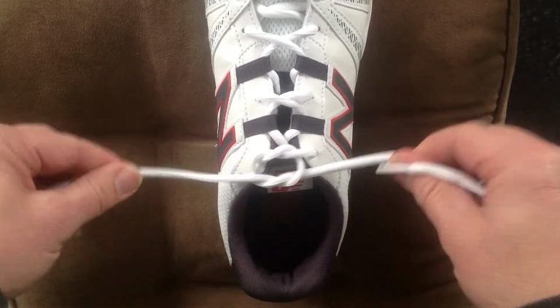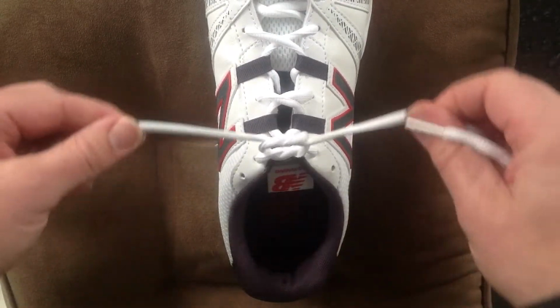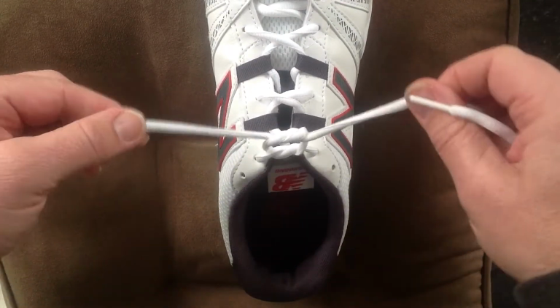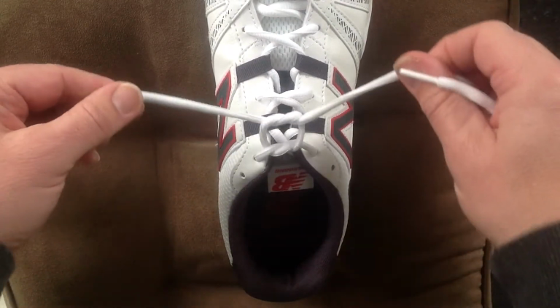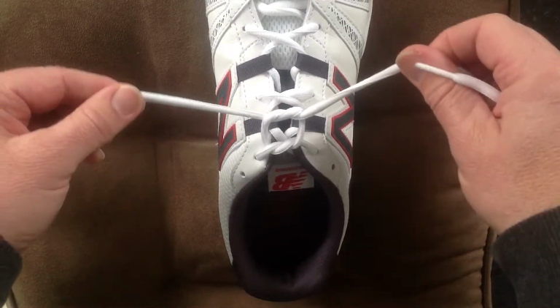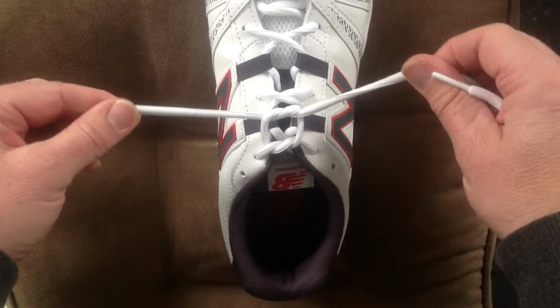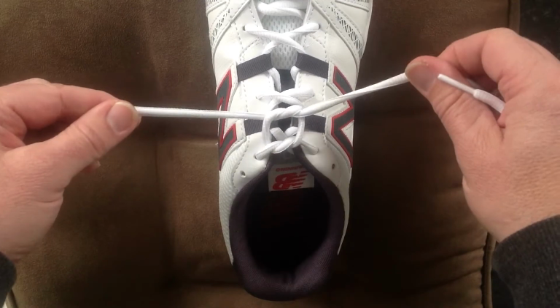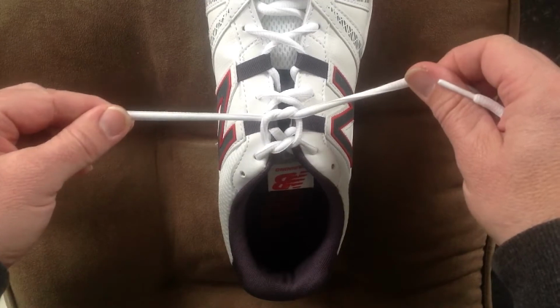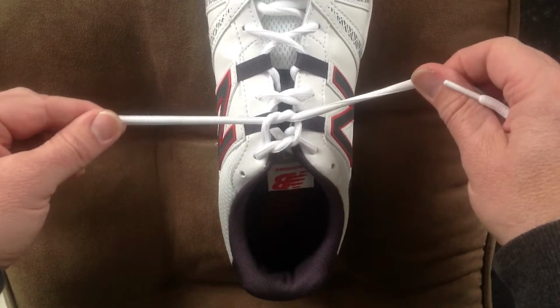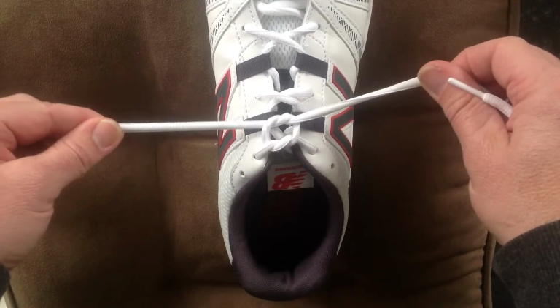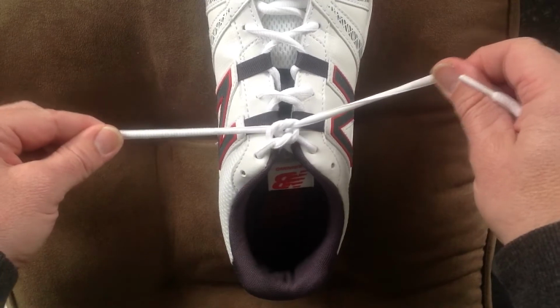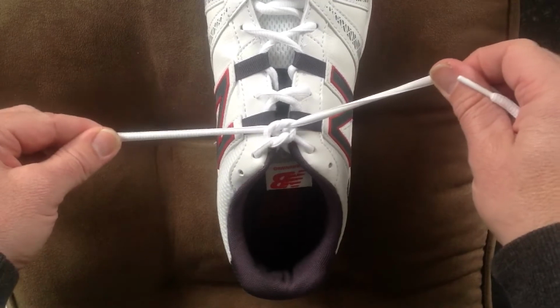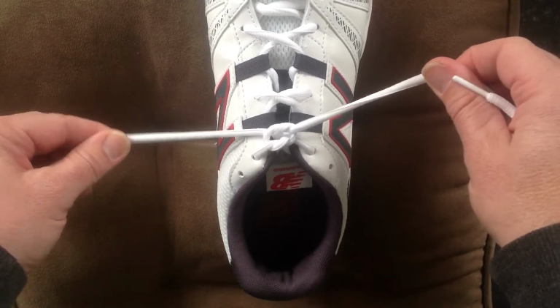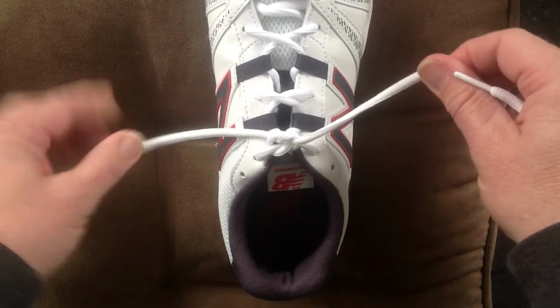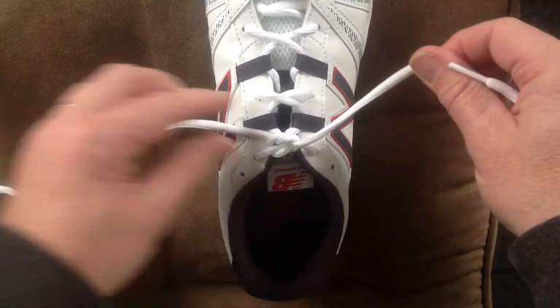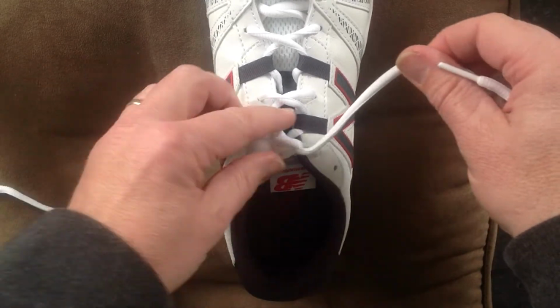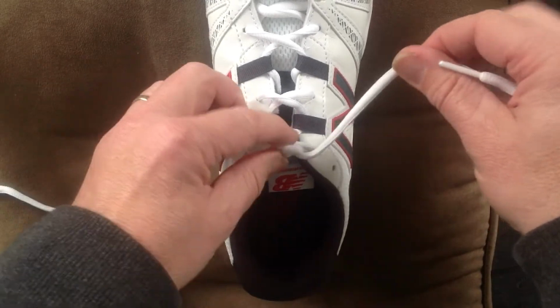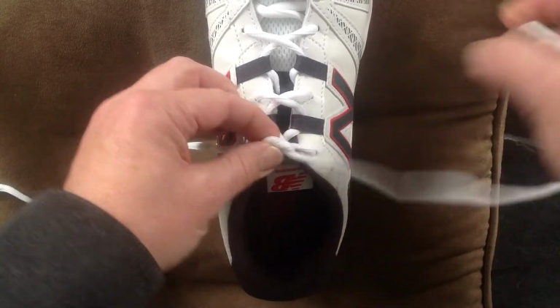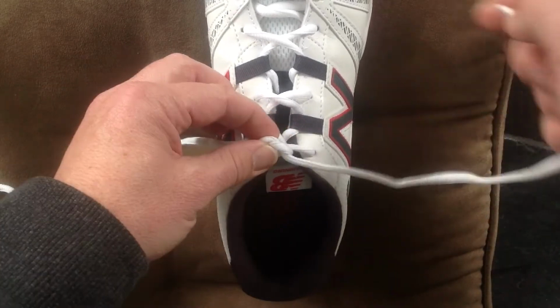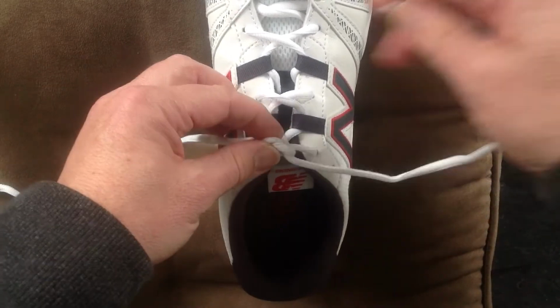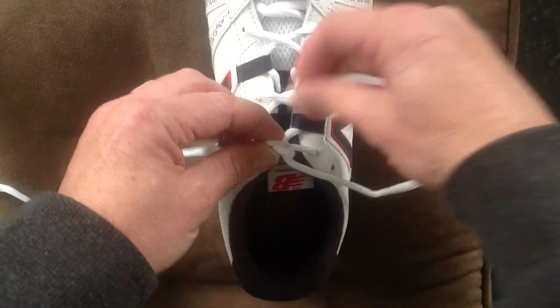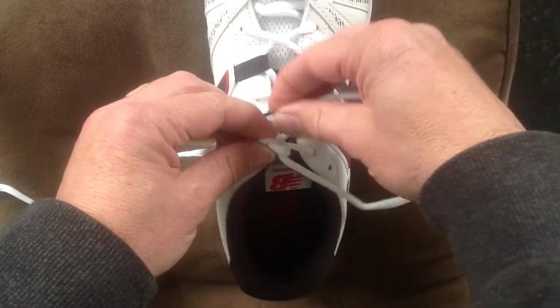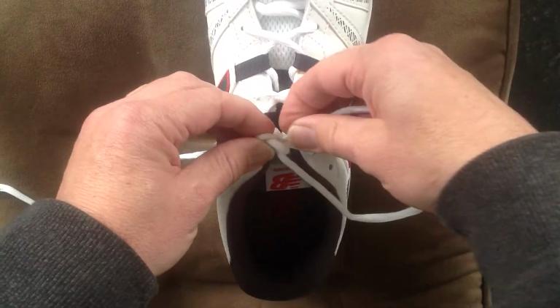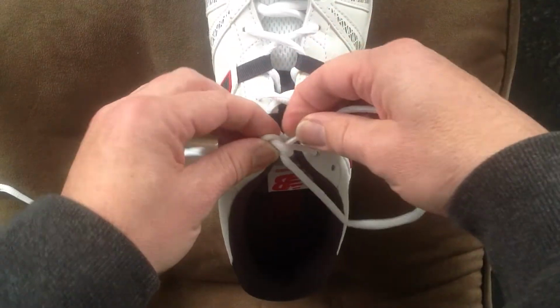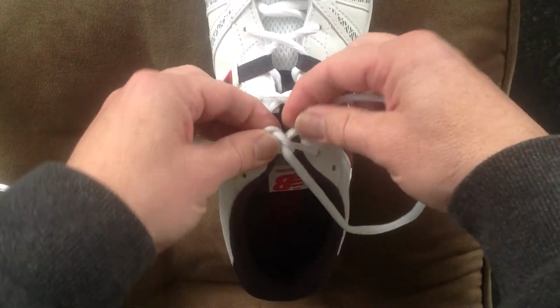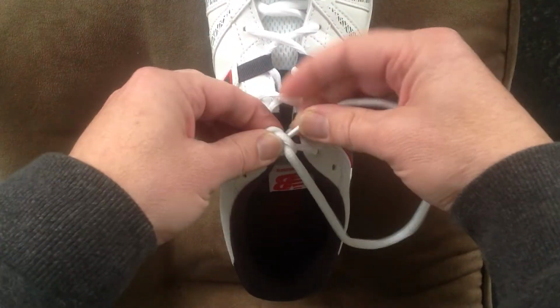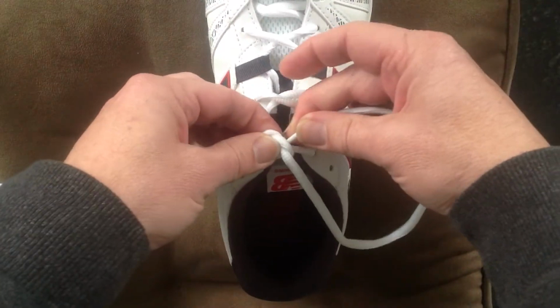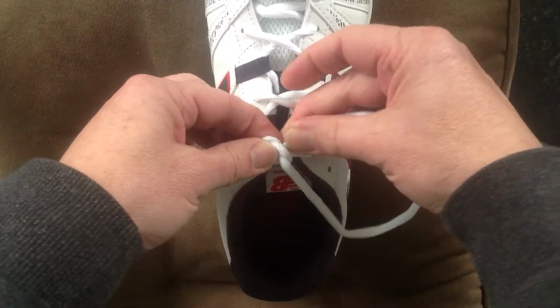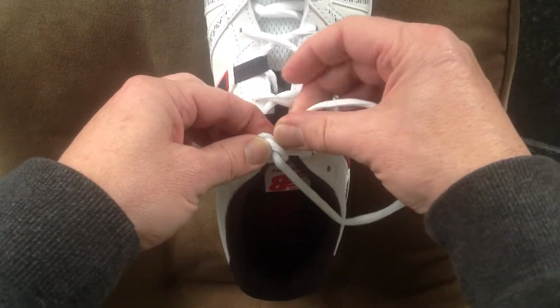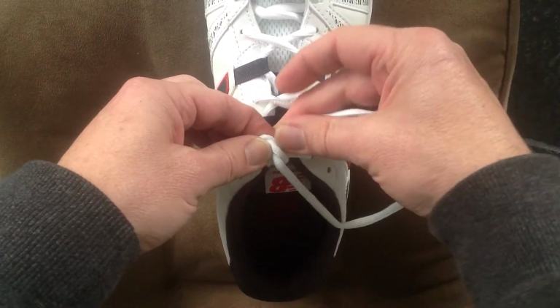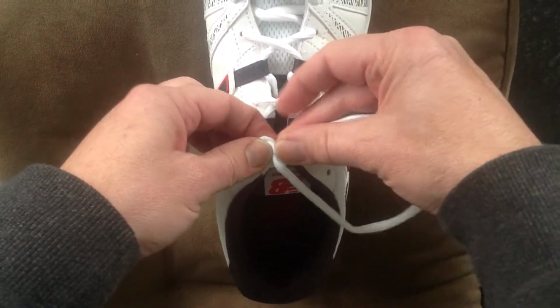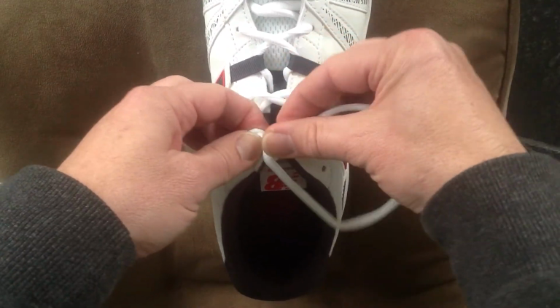Now, in the little hole that you've created, feed the laces back up through the hole.